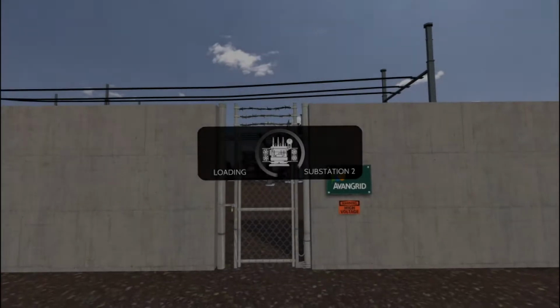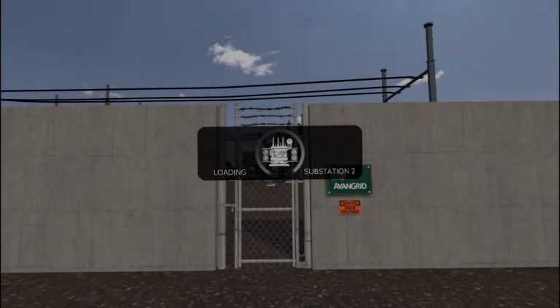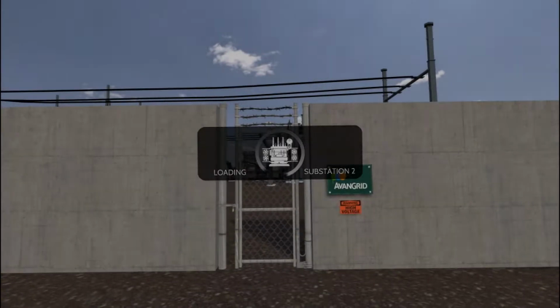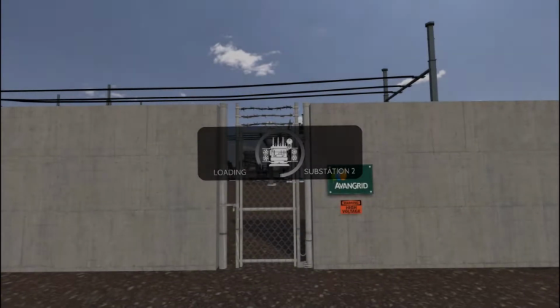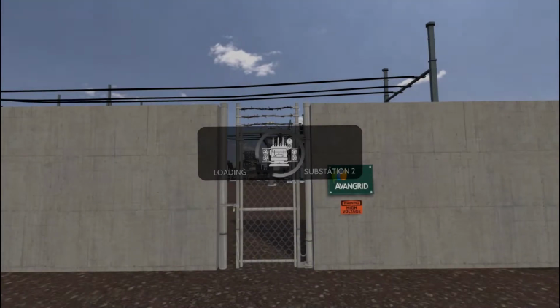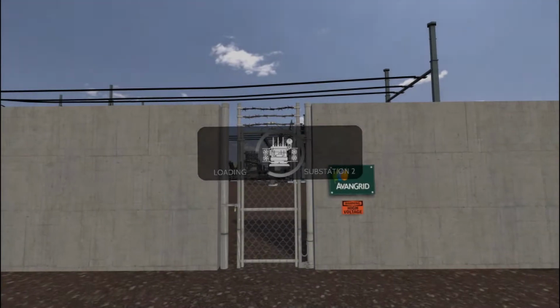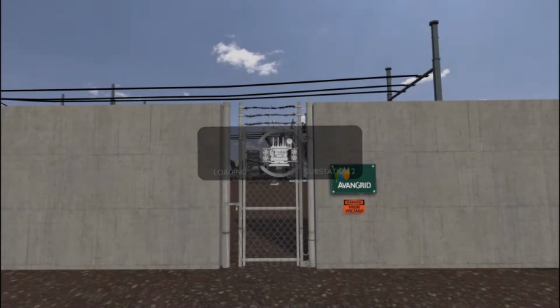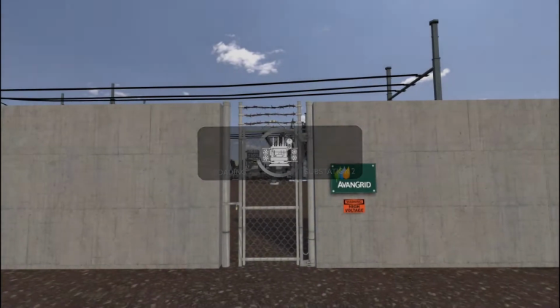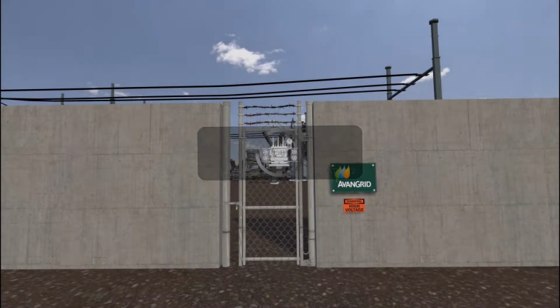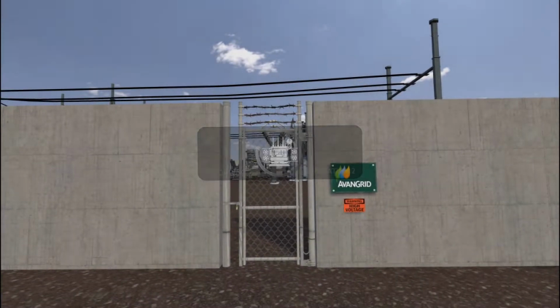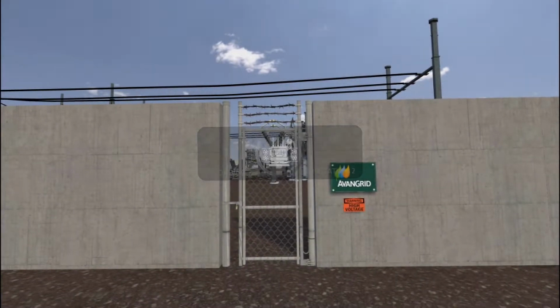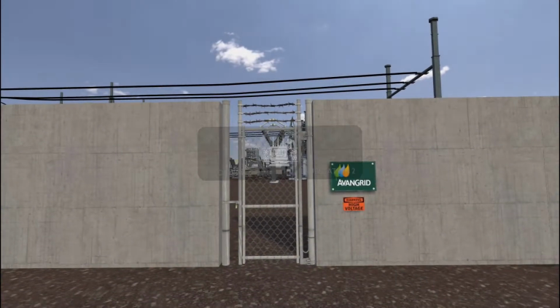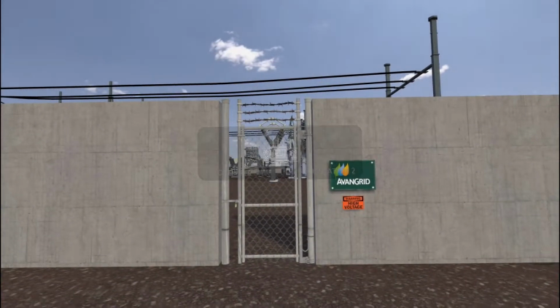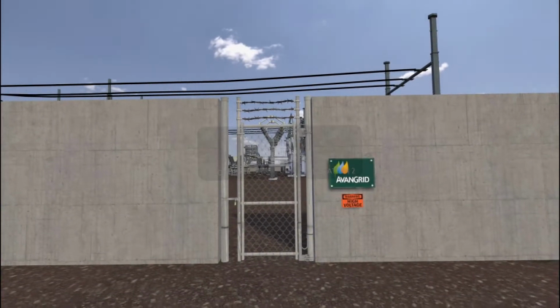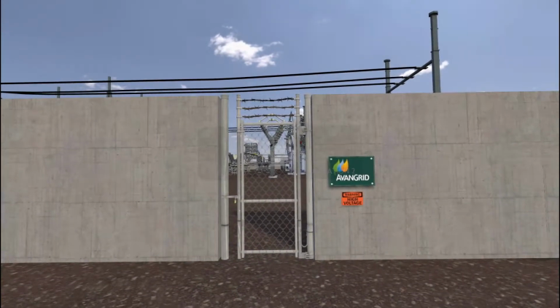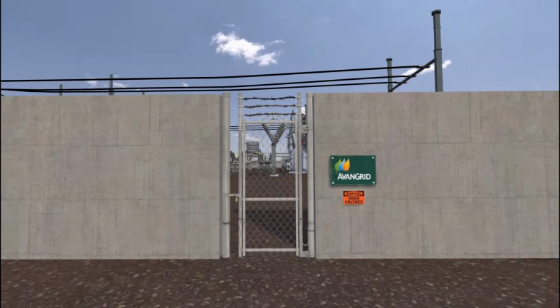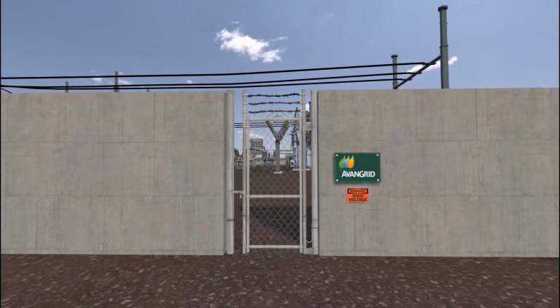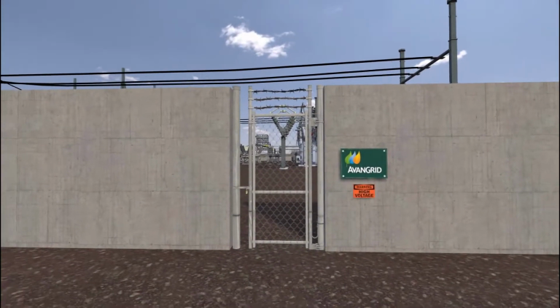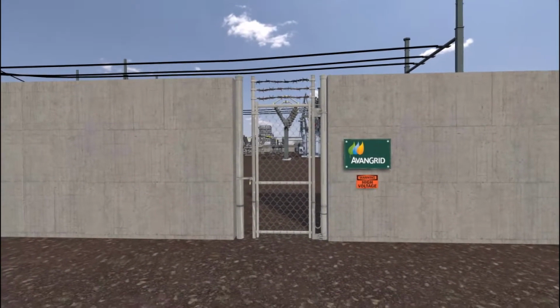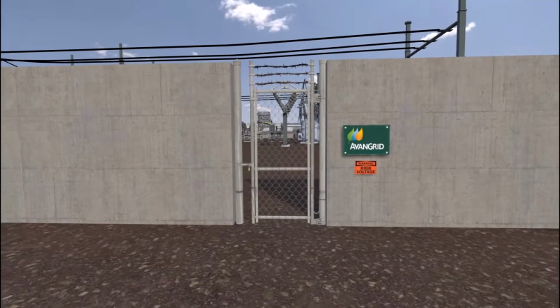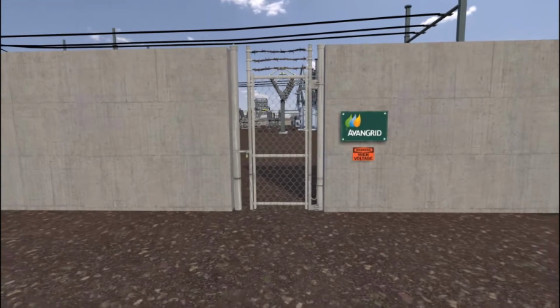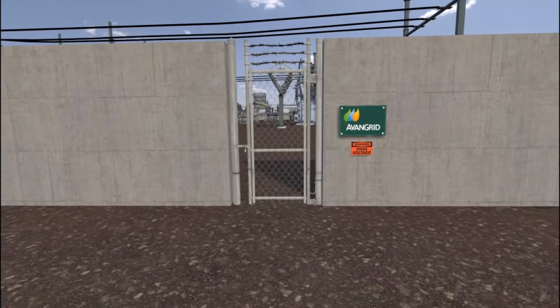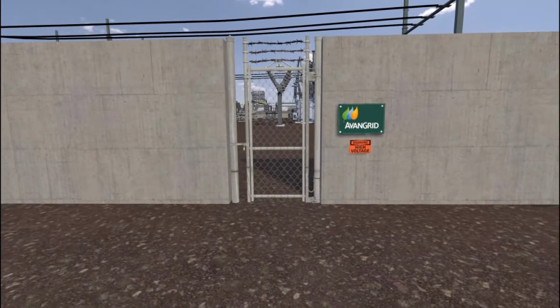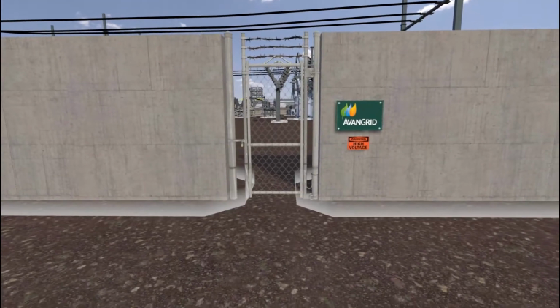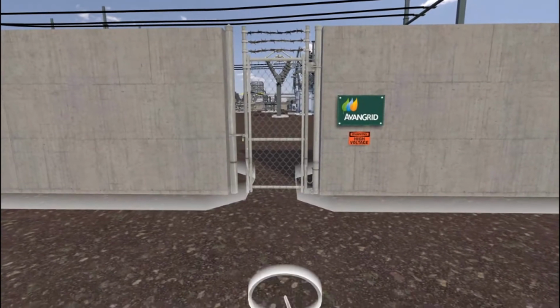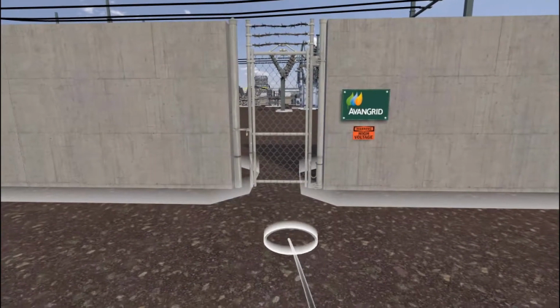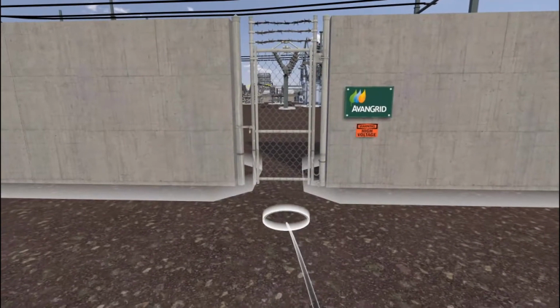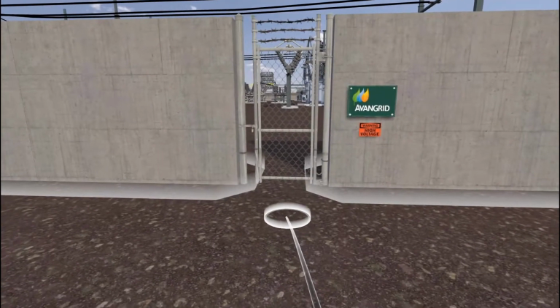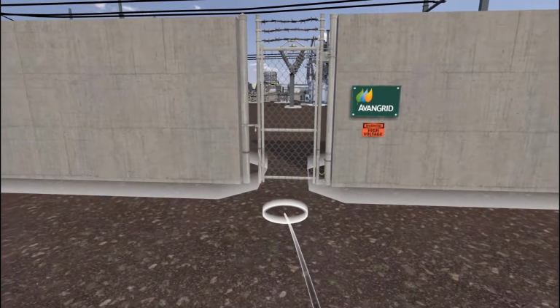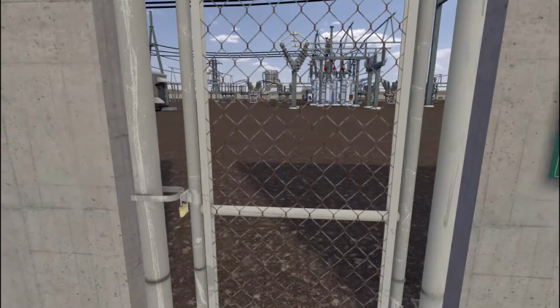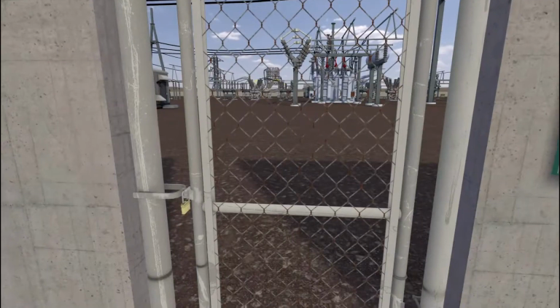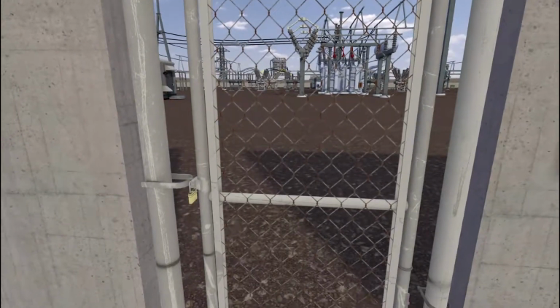Proceed into the substation. Ensure the gate is re-locked to prevent unauthorized entry.